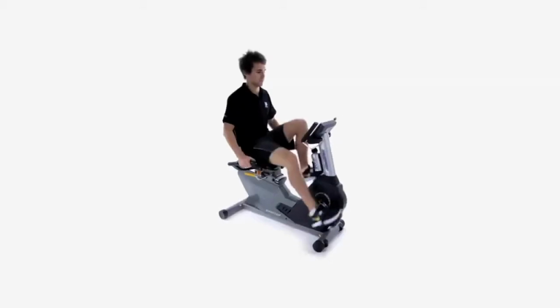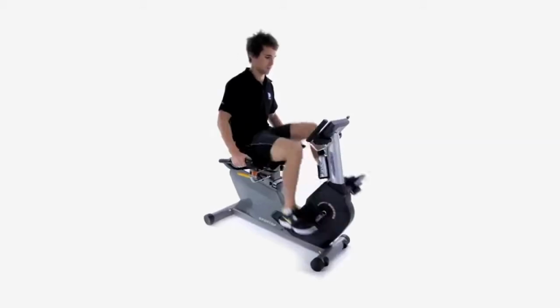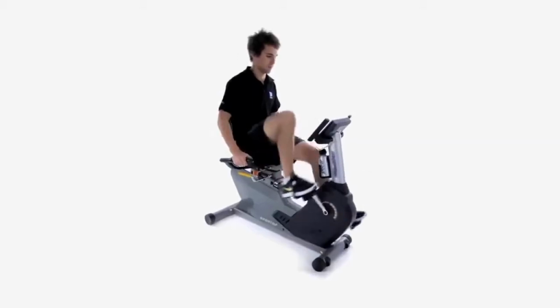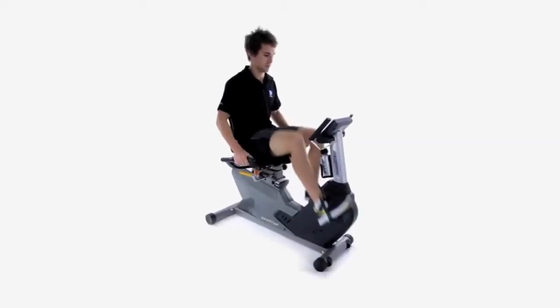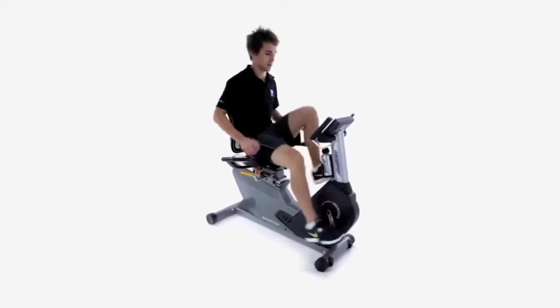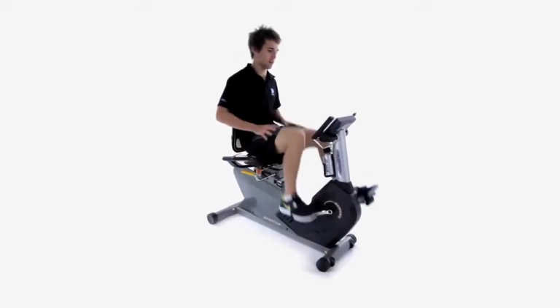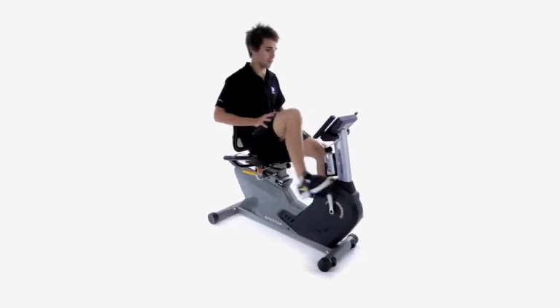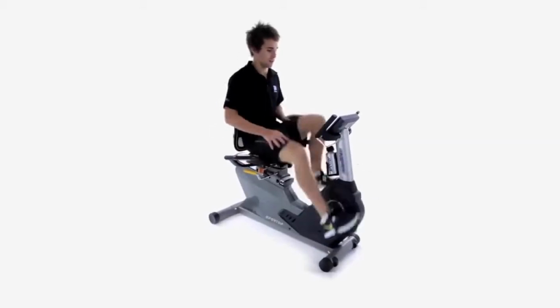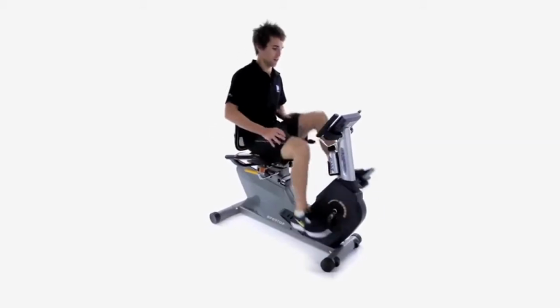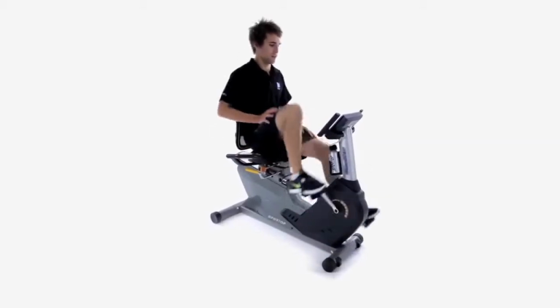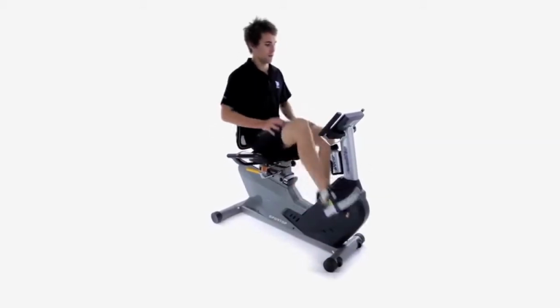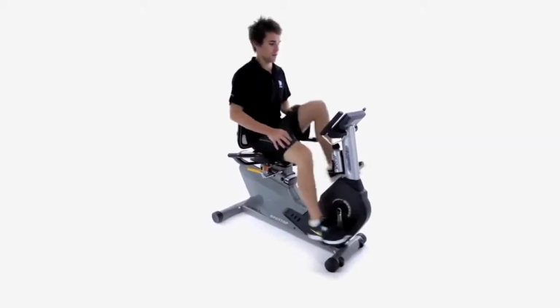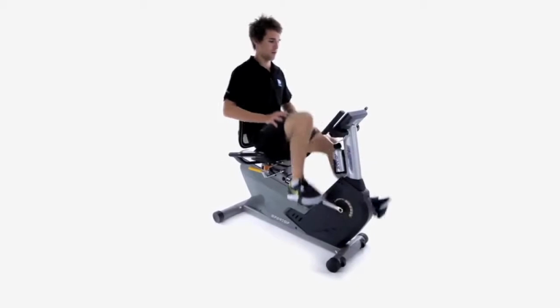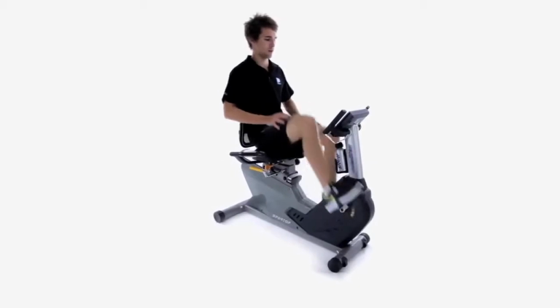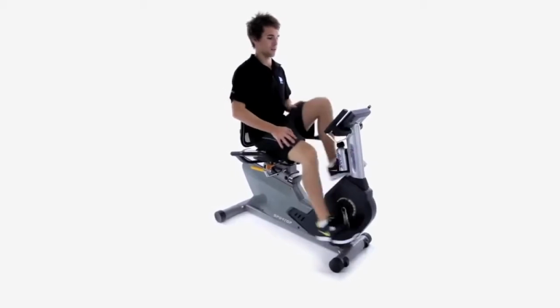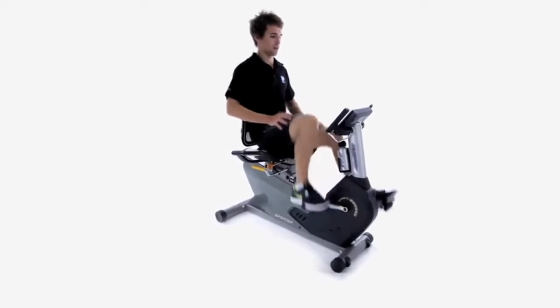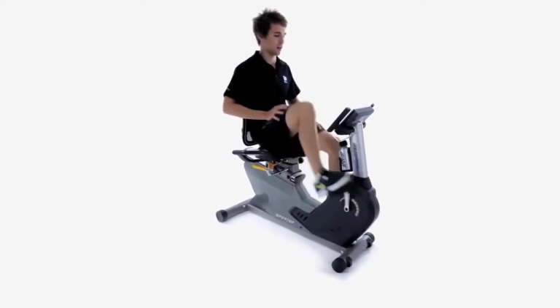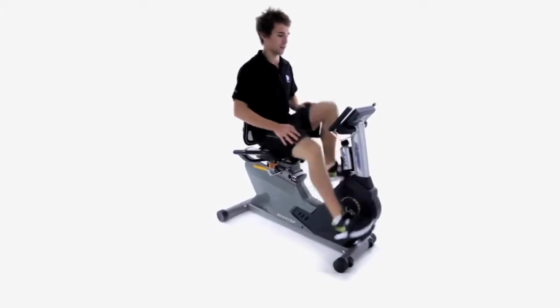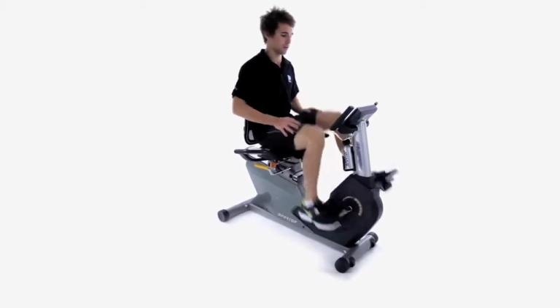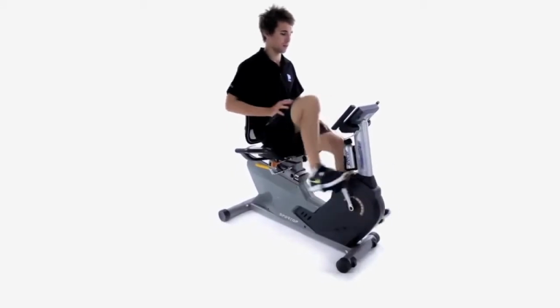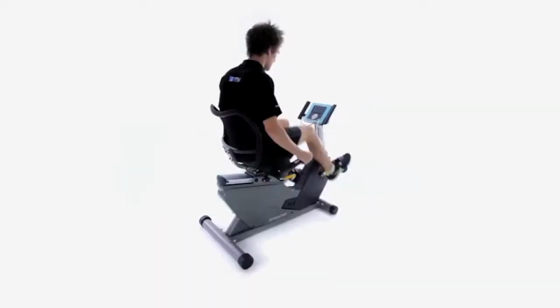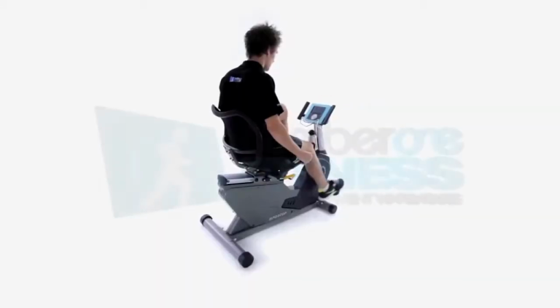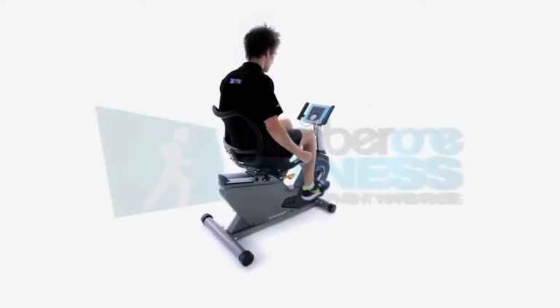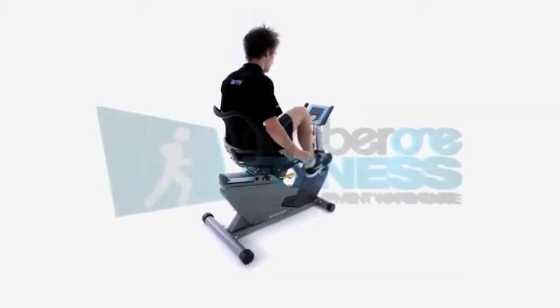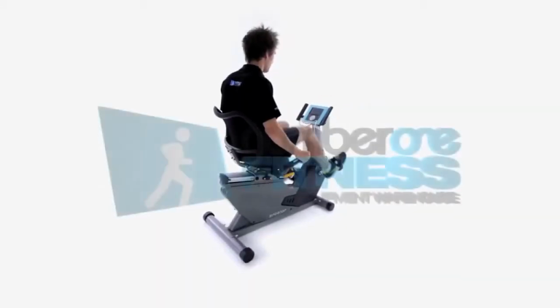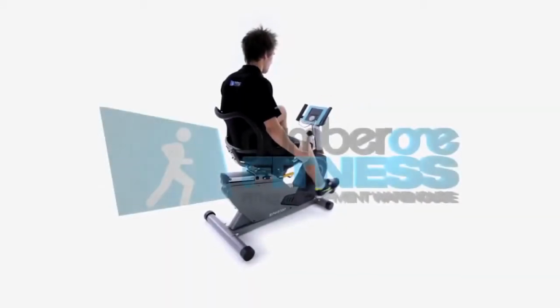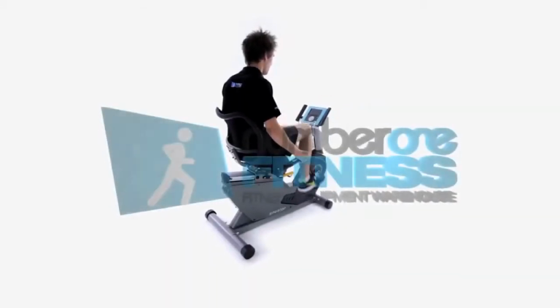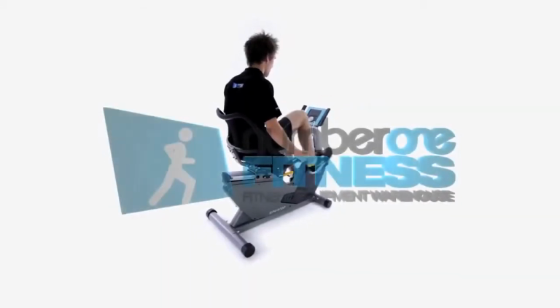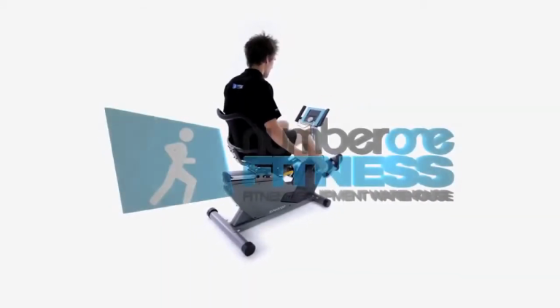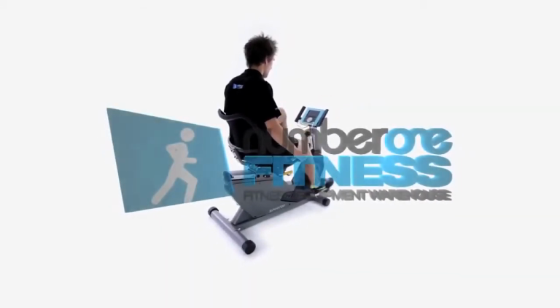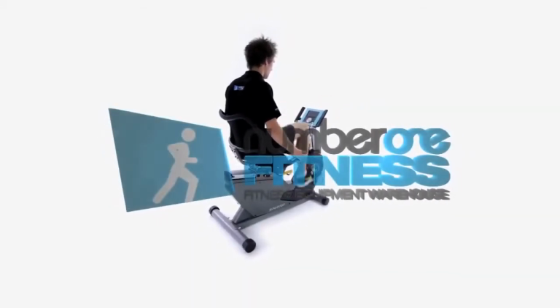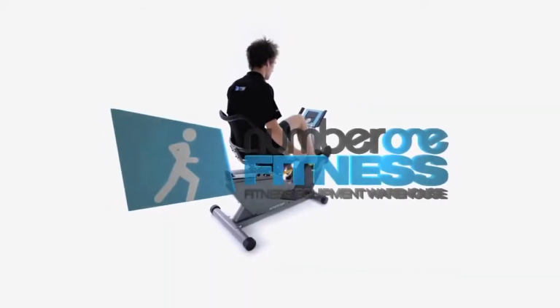Smooth, quiet and super comfortable, the B1100 will exceed your fitness expectations. Available from No.1 Fitness at www.no1fitness.com.